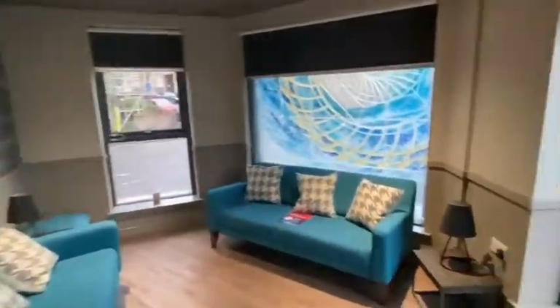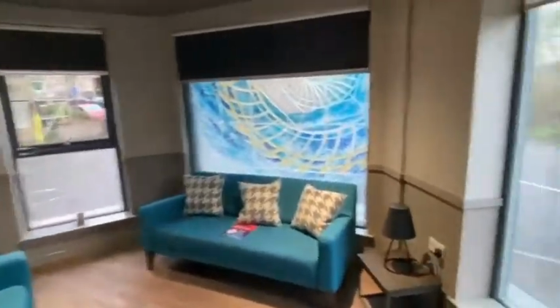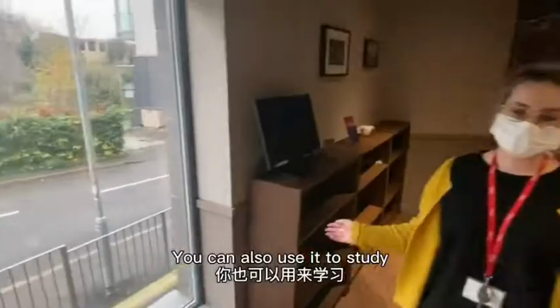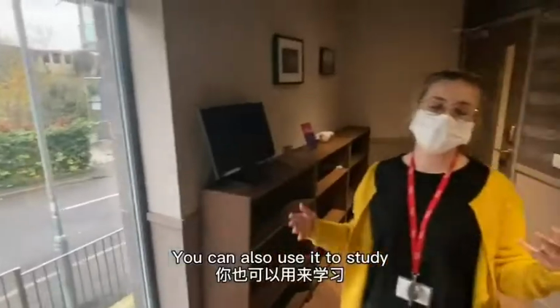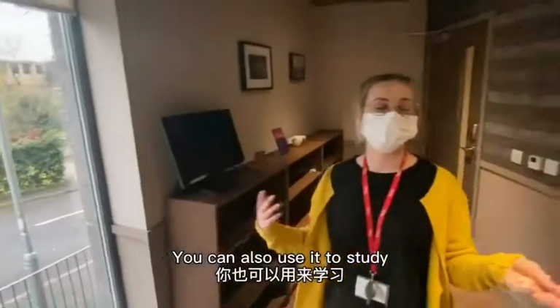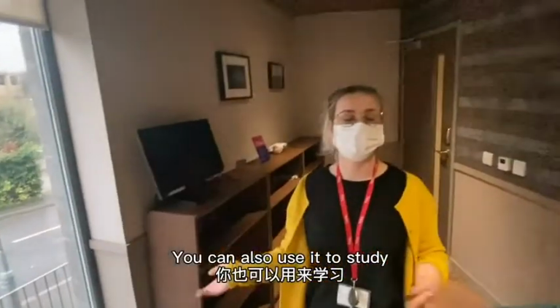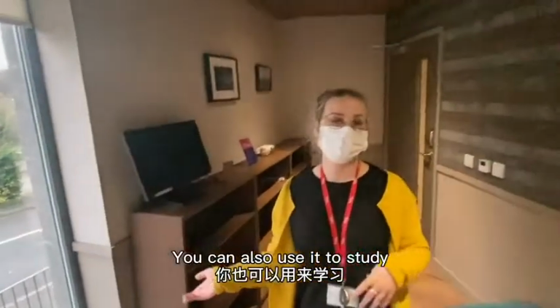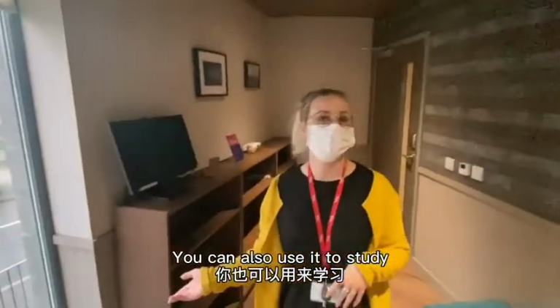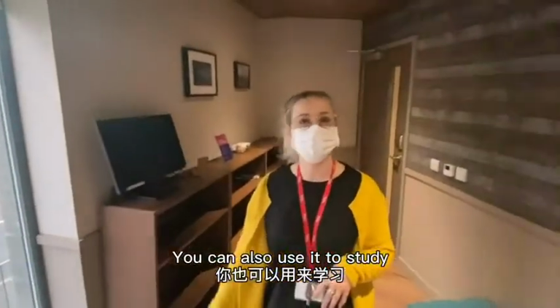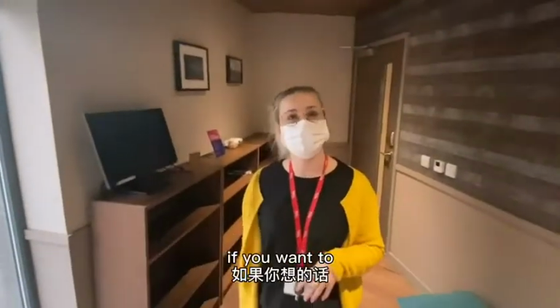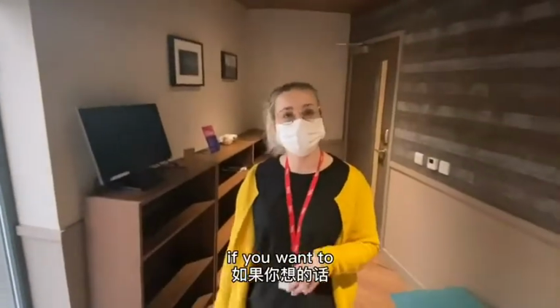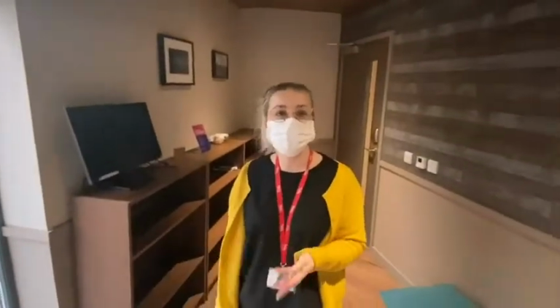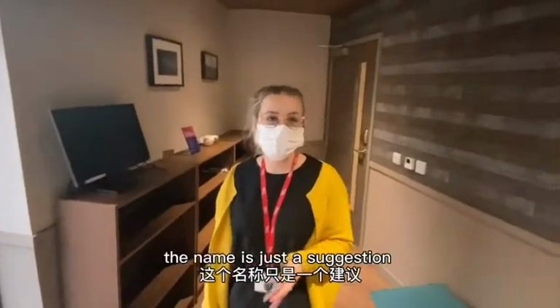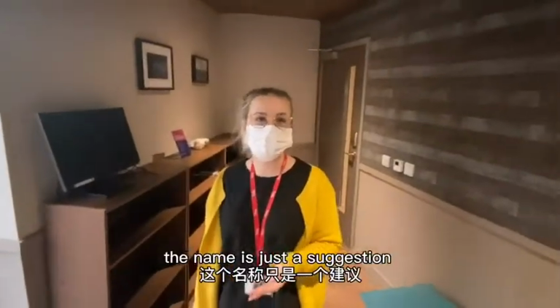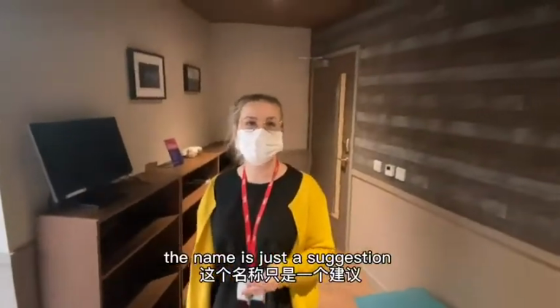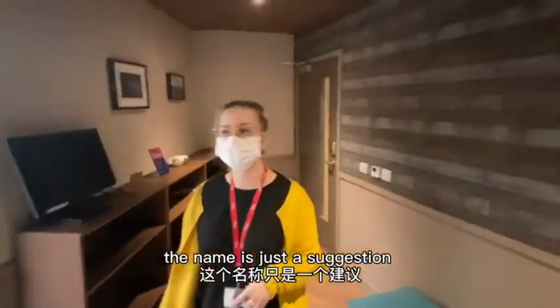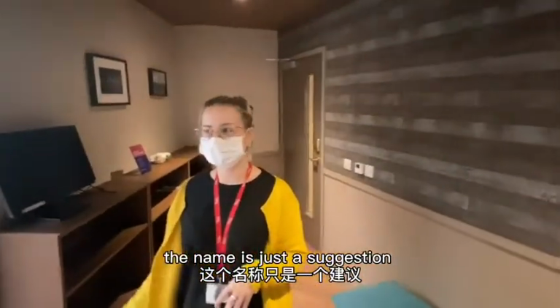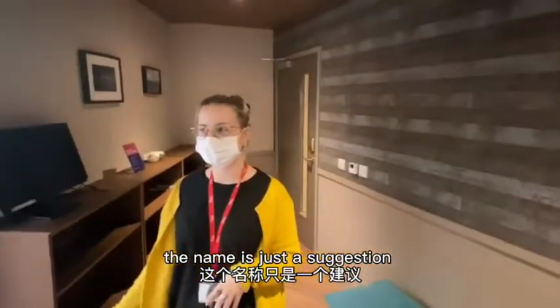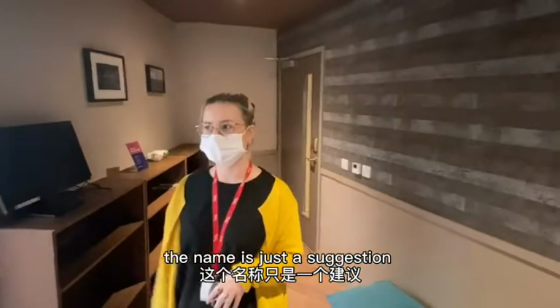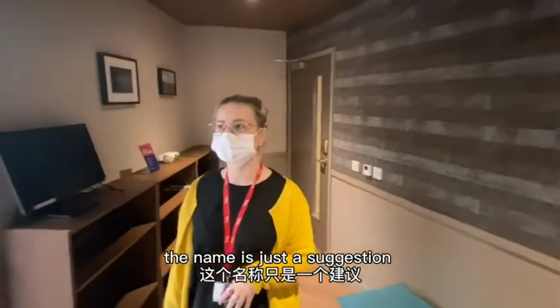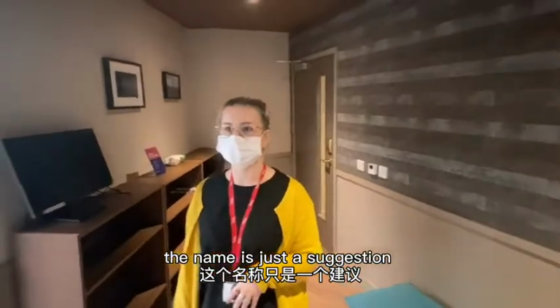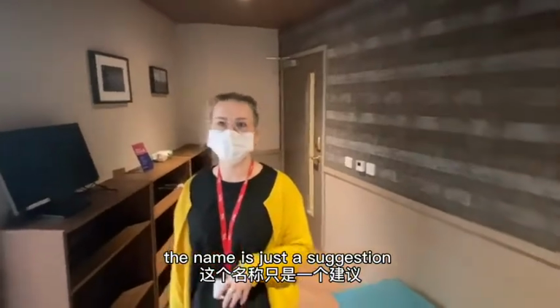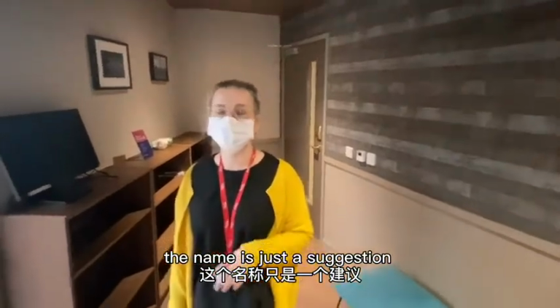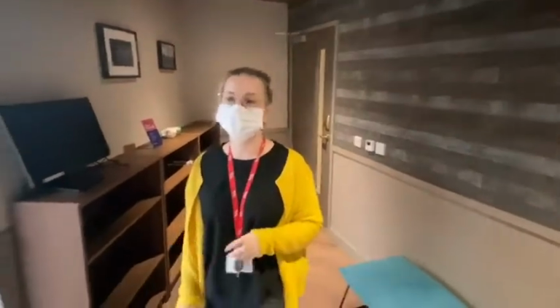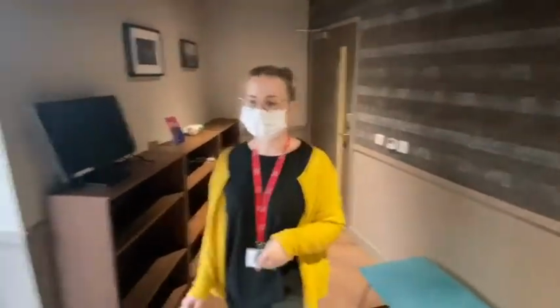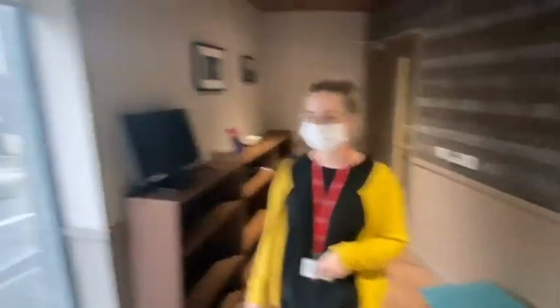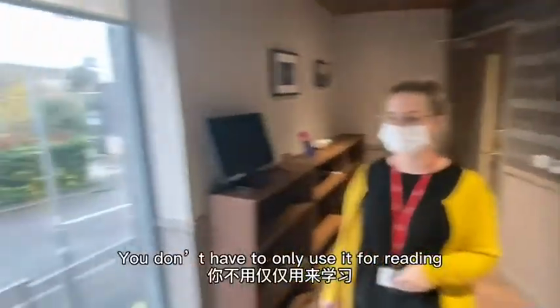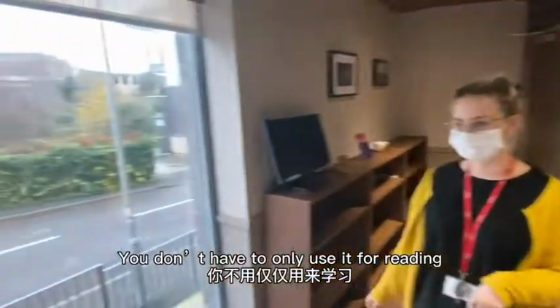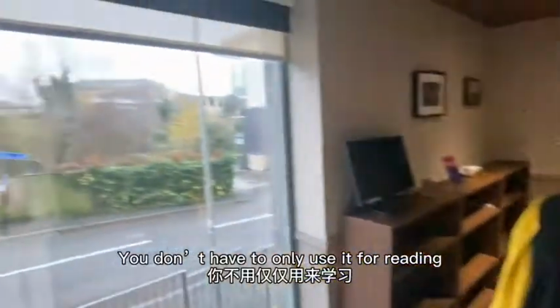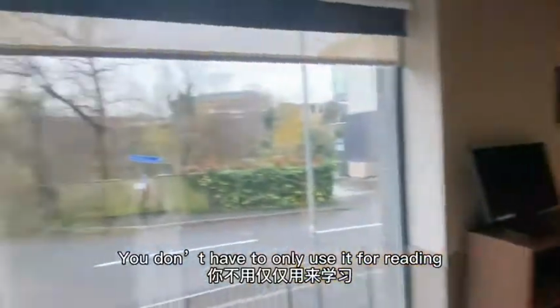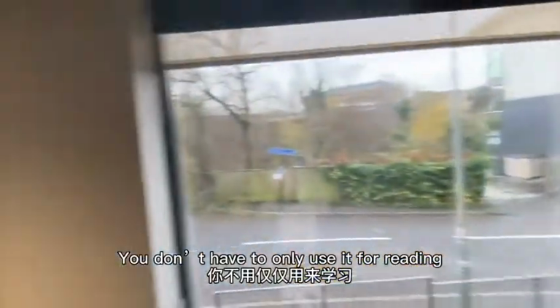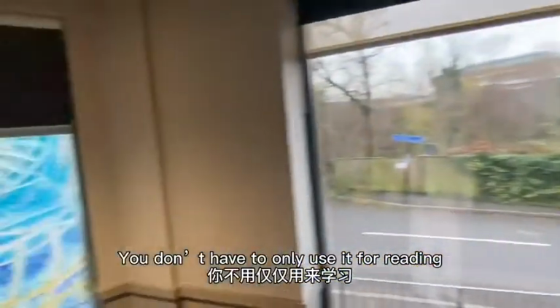You could also use this room to study if you want to. The name is just a suggestion — you don't have to always use it for reading.